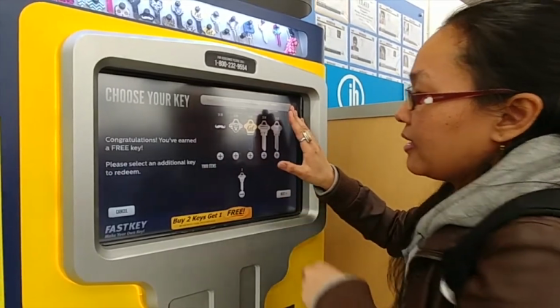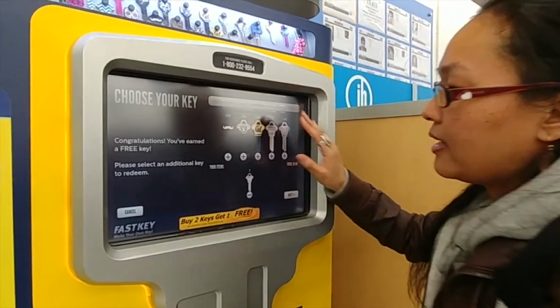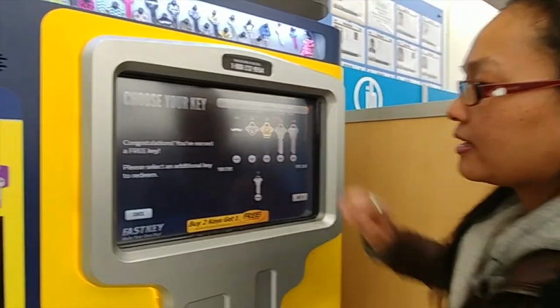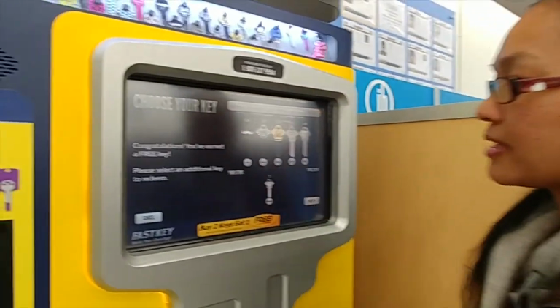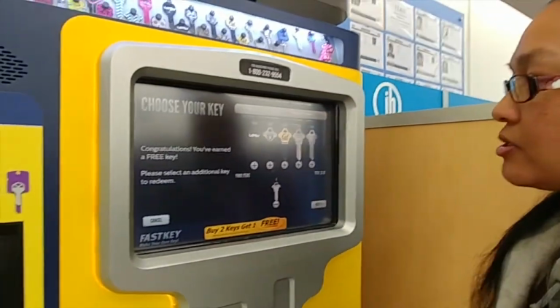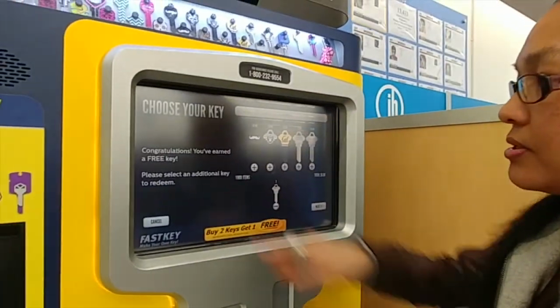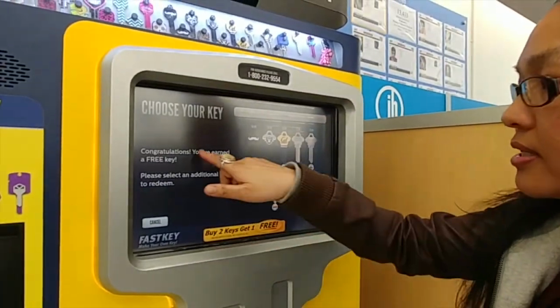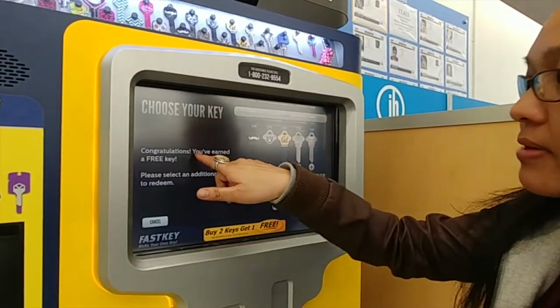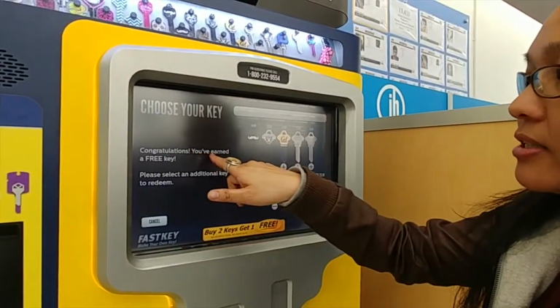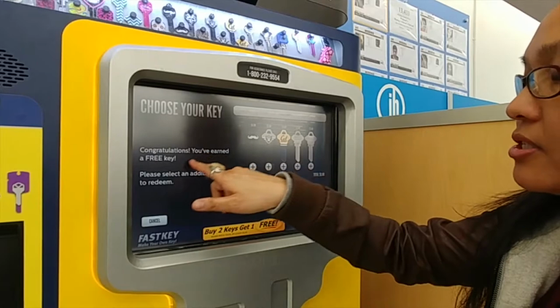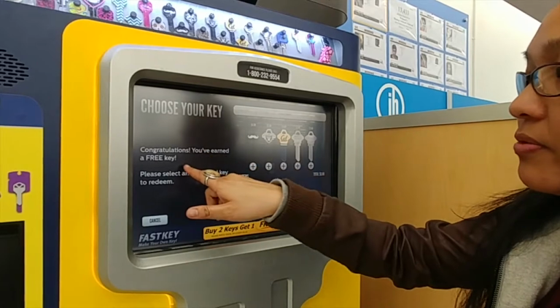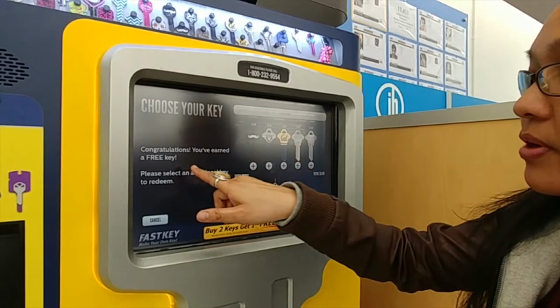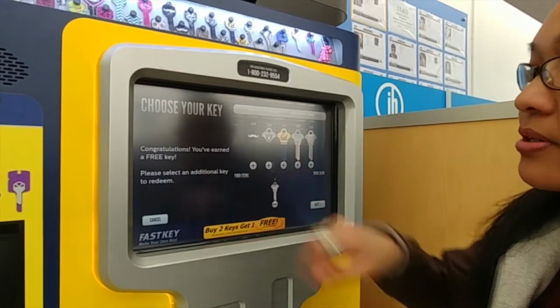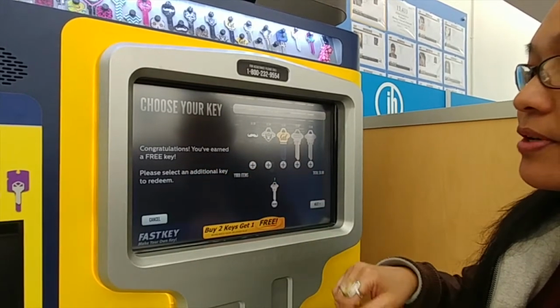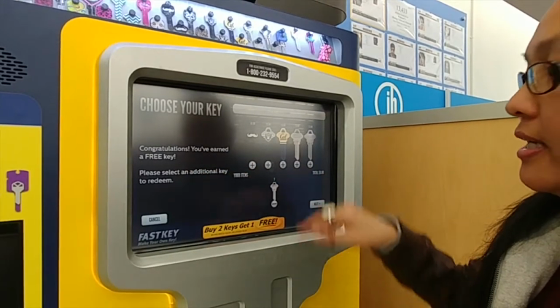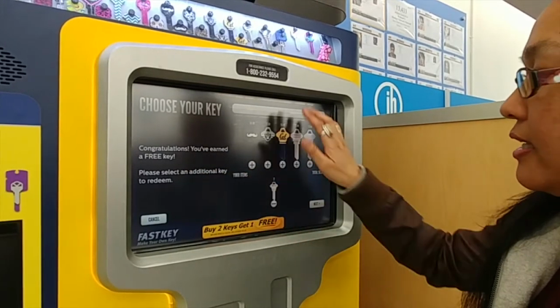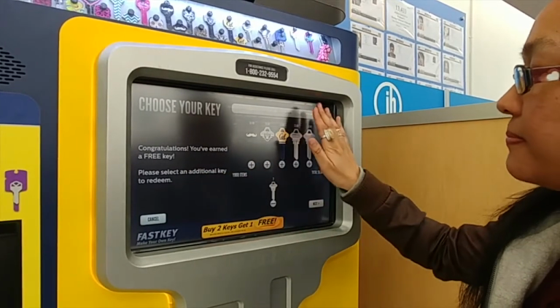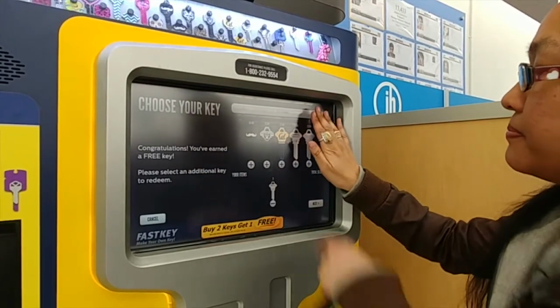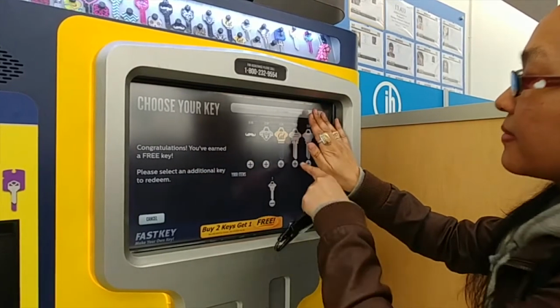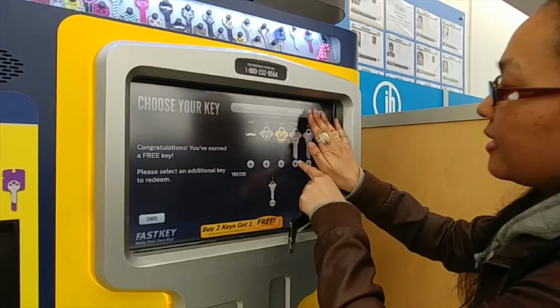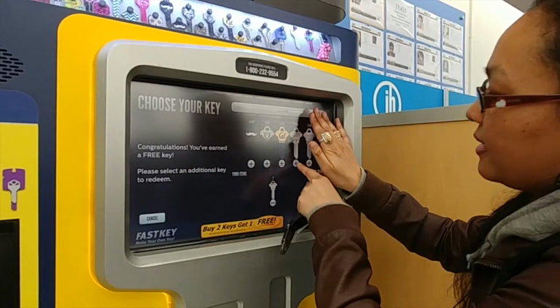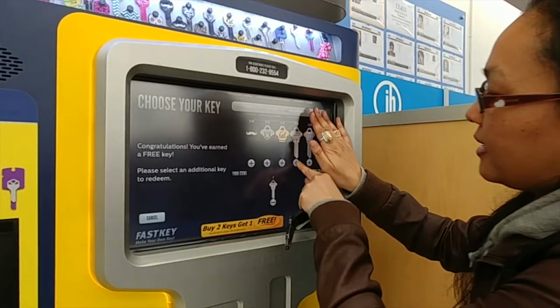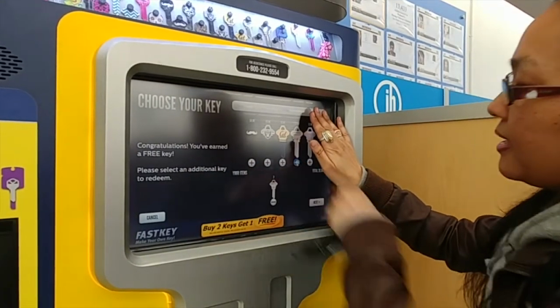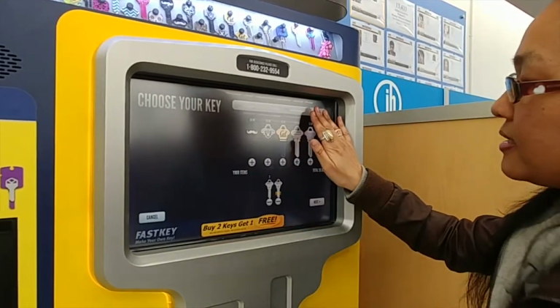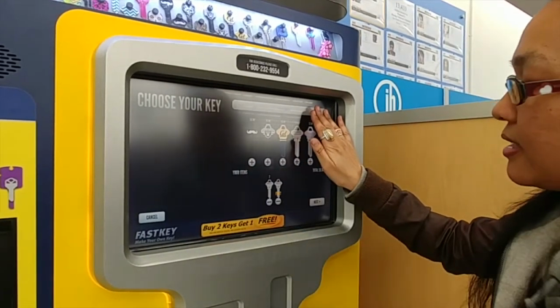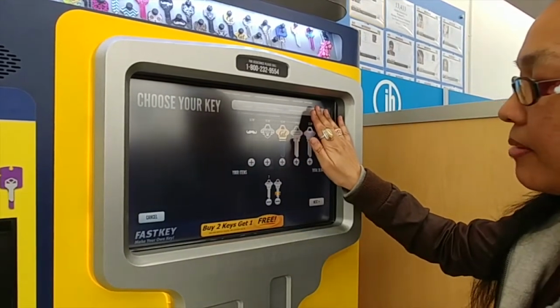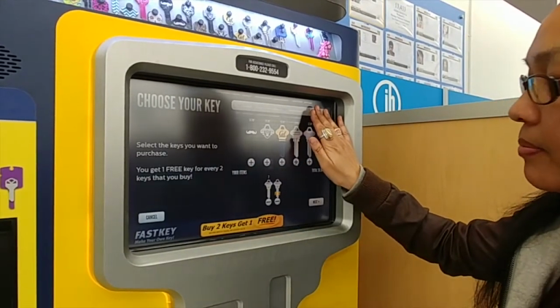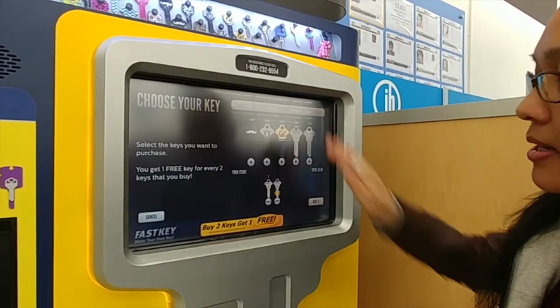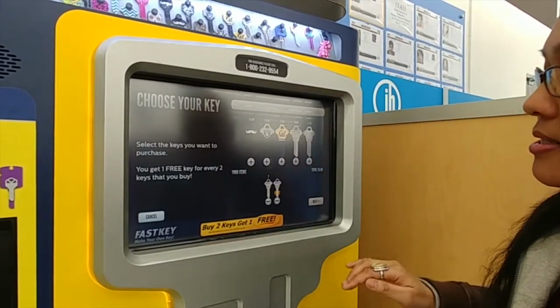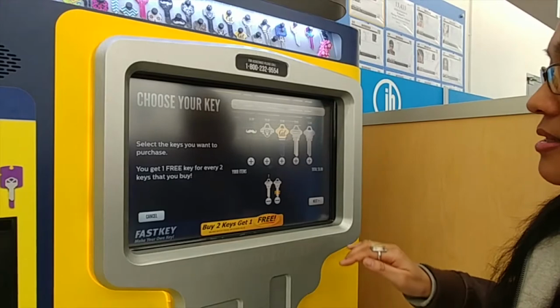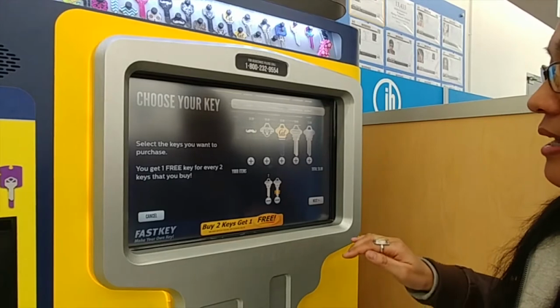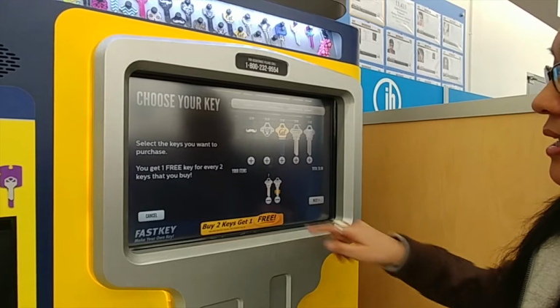And I've selected two. It says congratulations, you've earned a free key. I'm going to press that again.